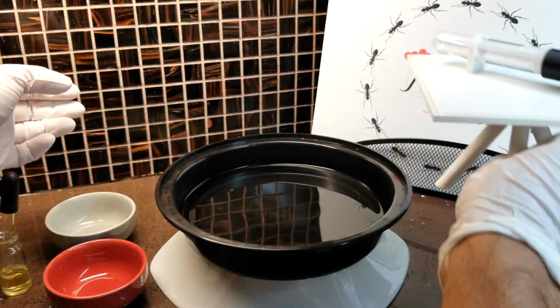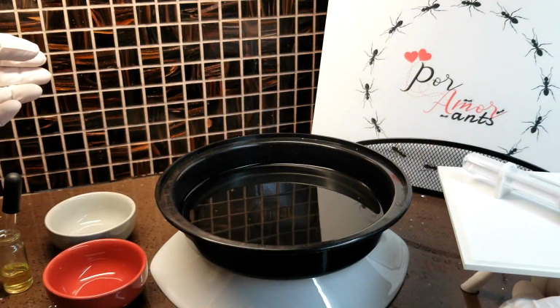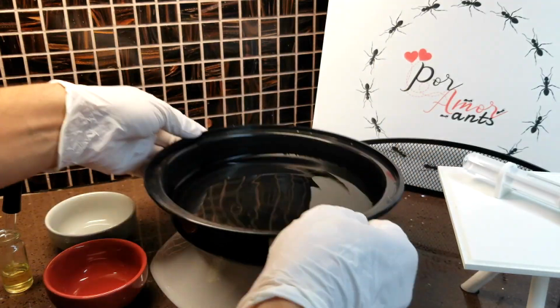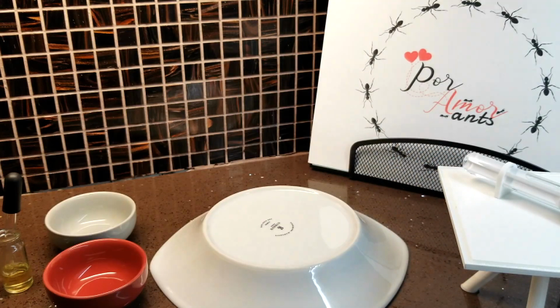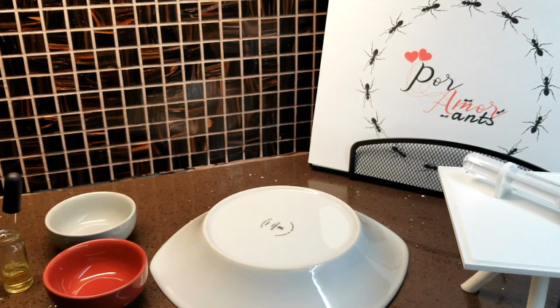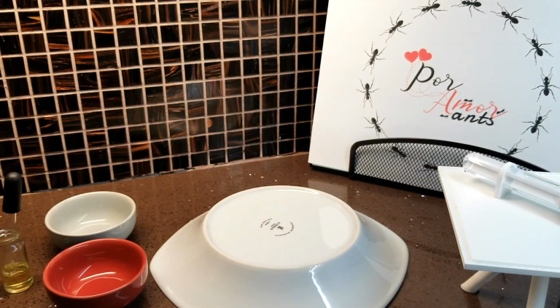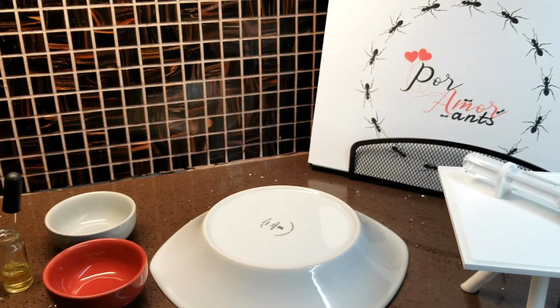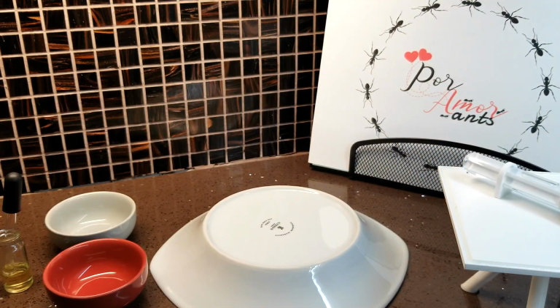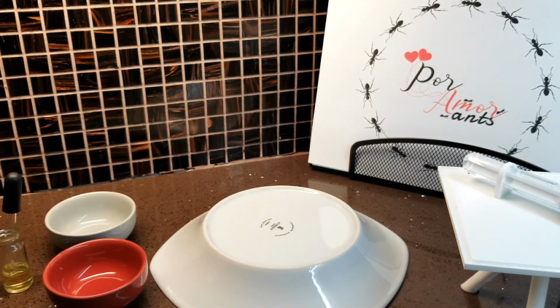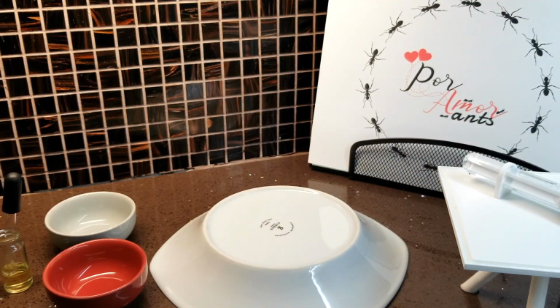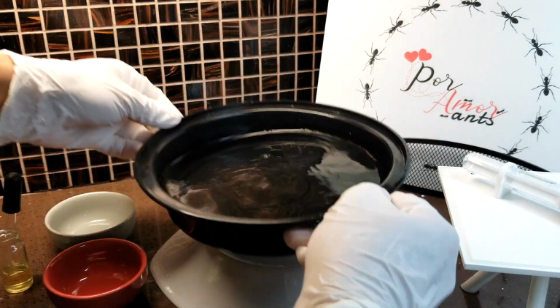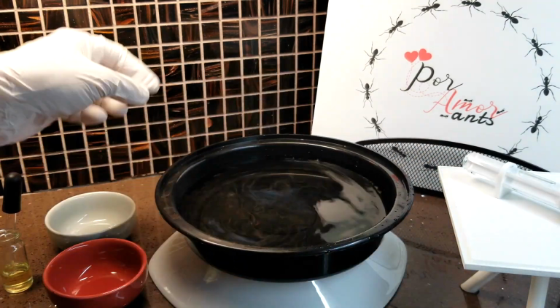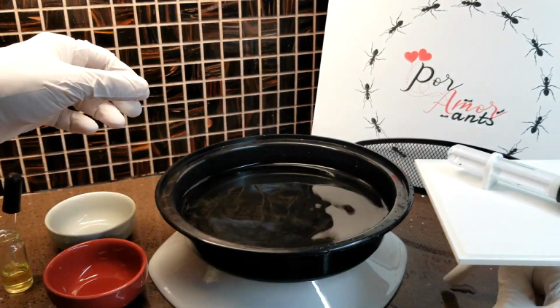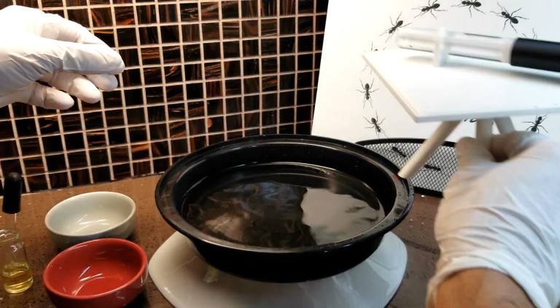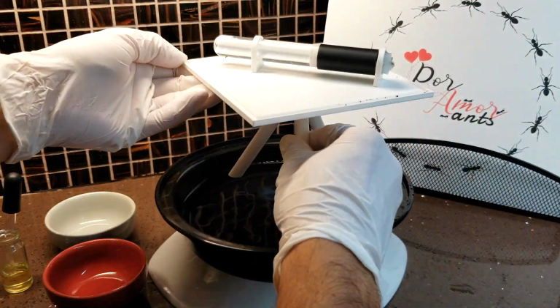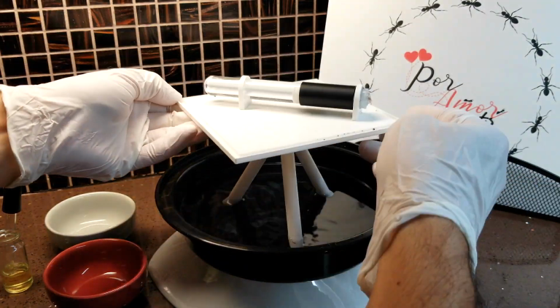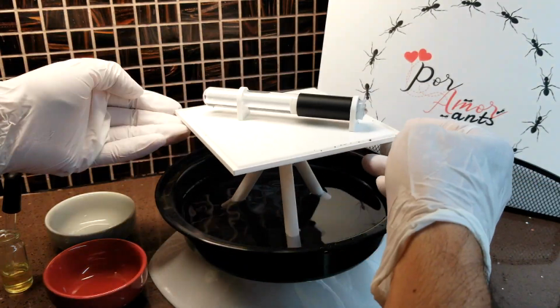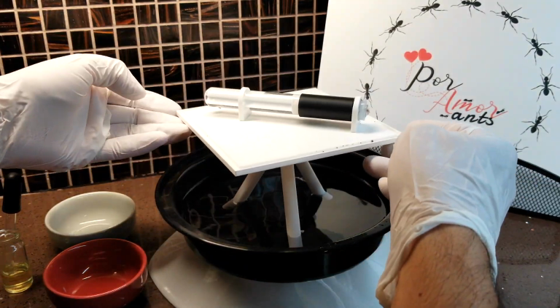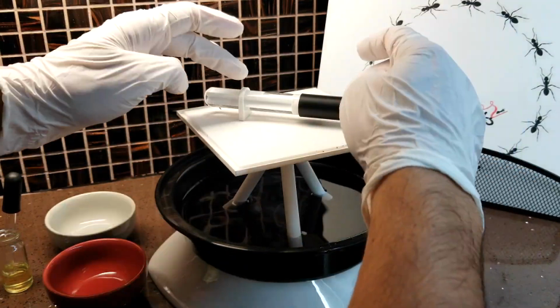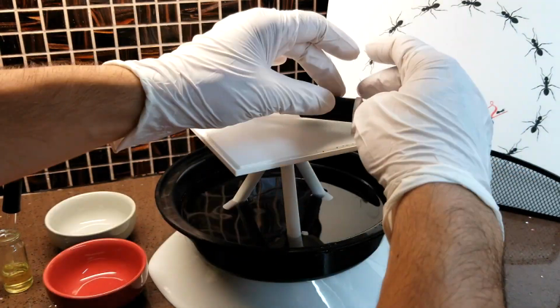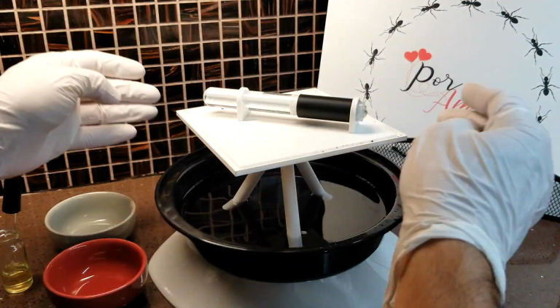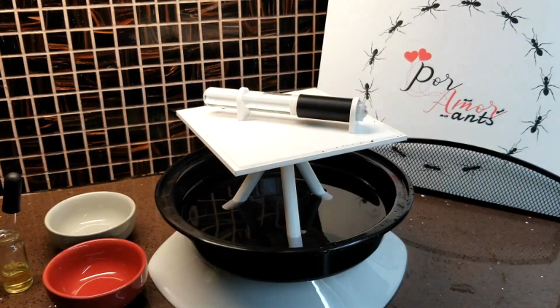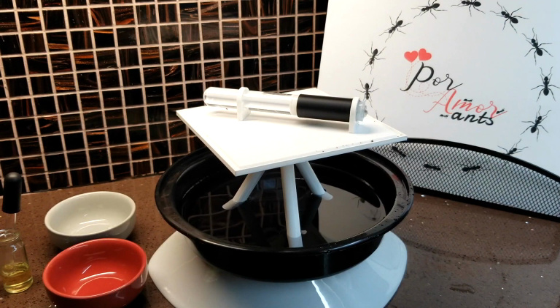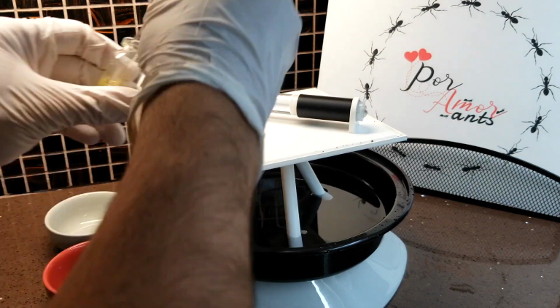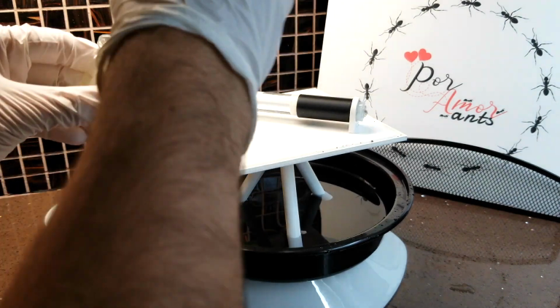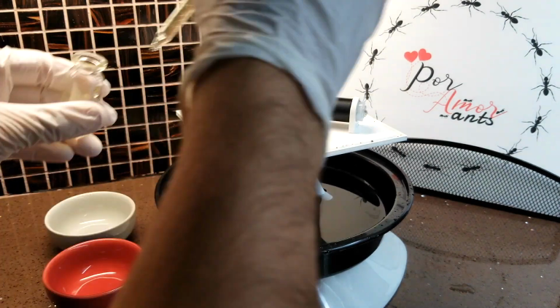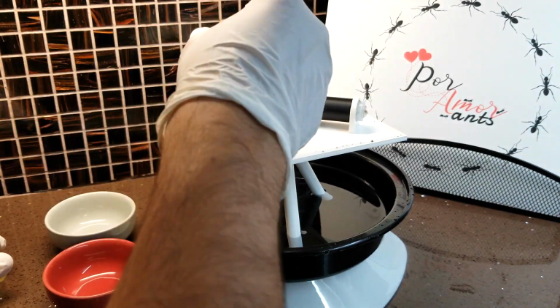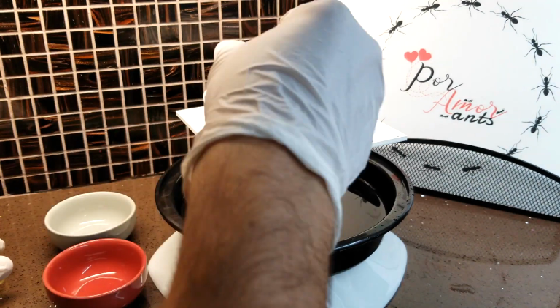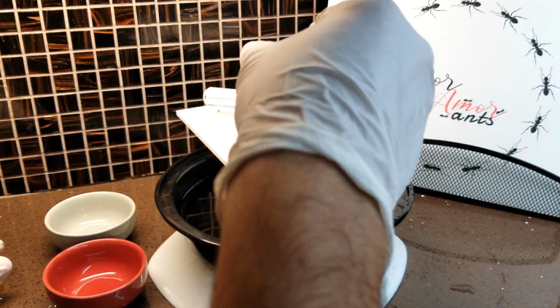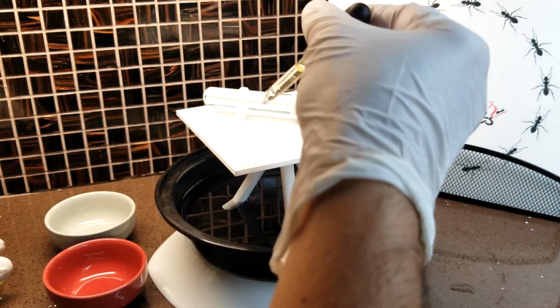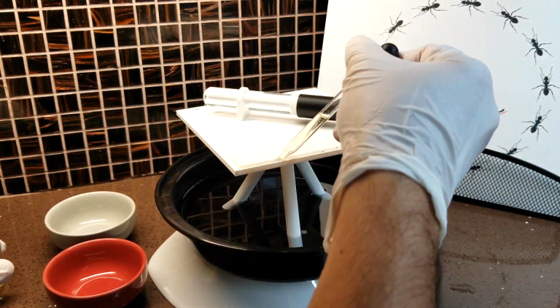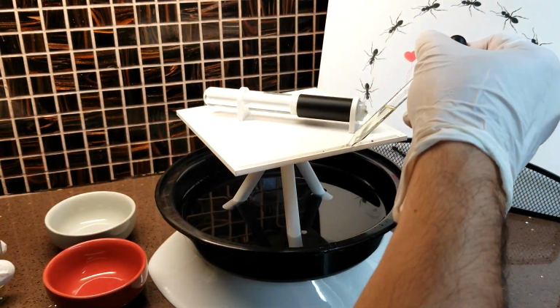Let's change the water on the bottom moat and add a tiny bit more avocado oil to the edge rim.